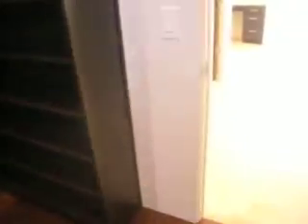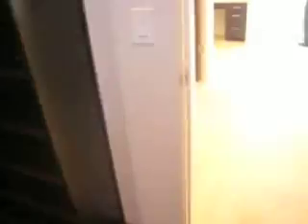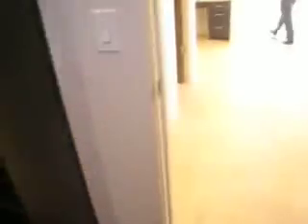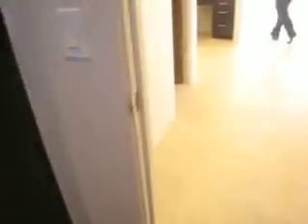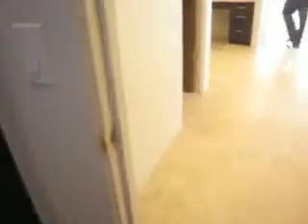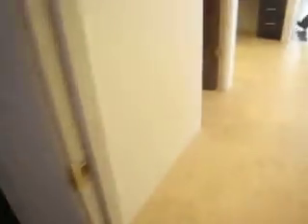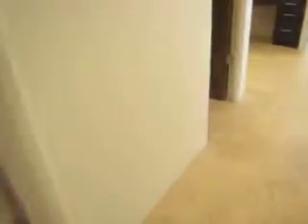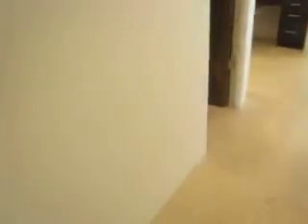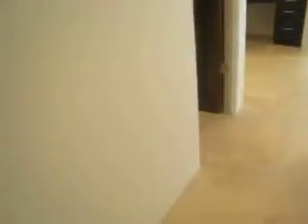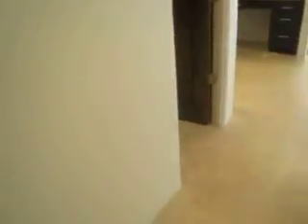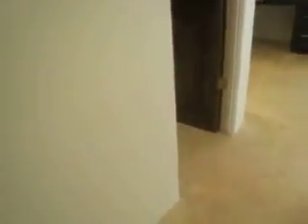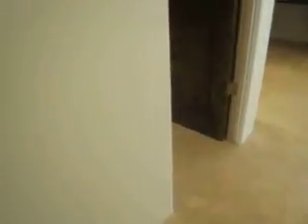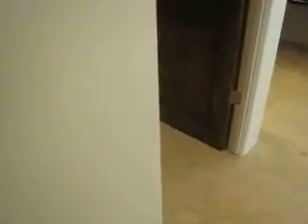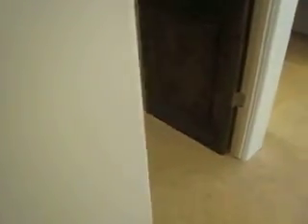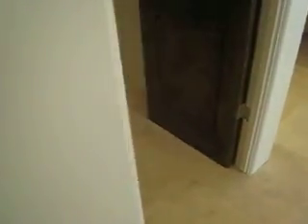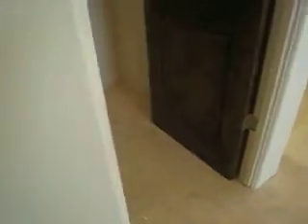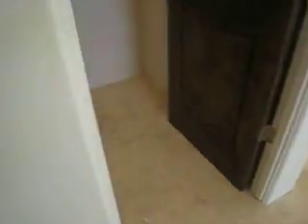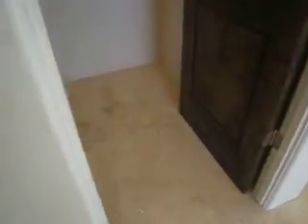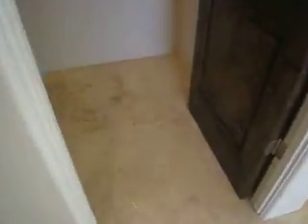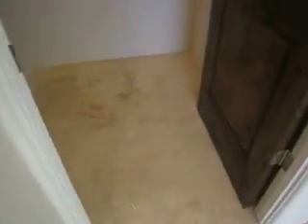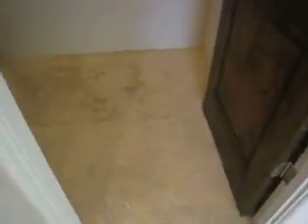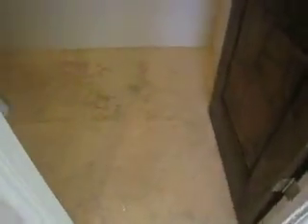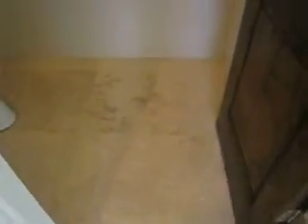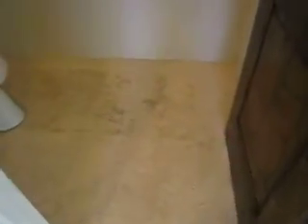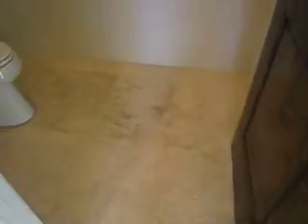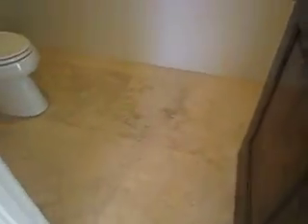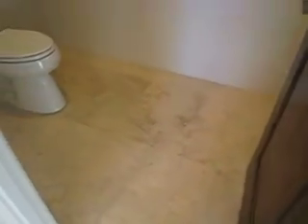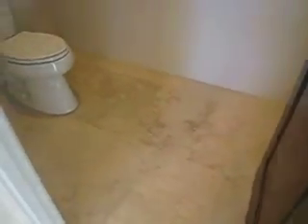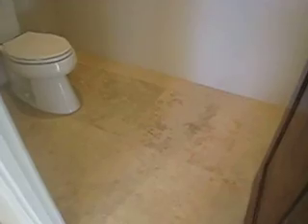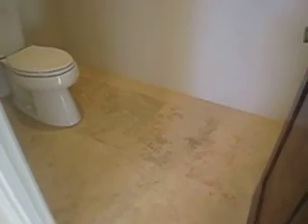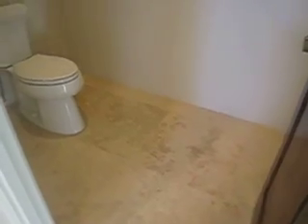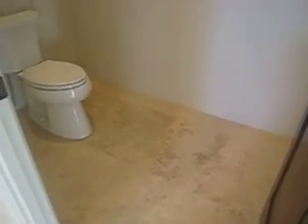And then the water closet is 53 by 56 floor space.